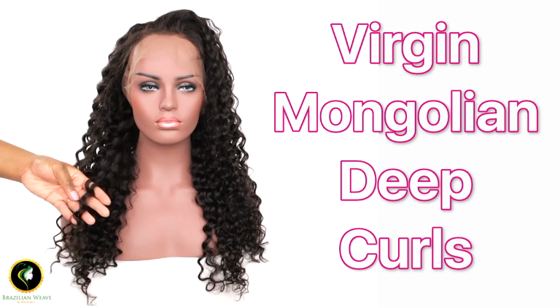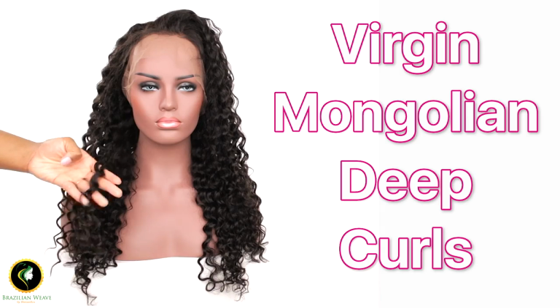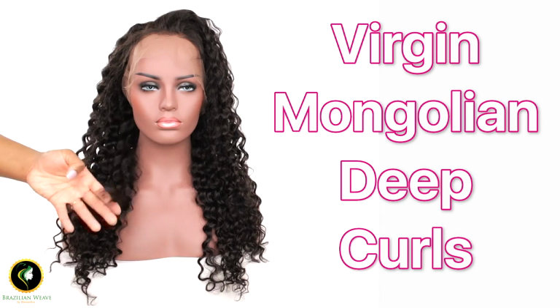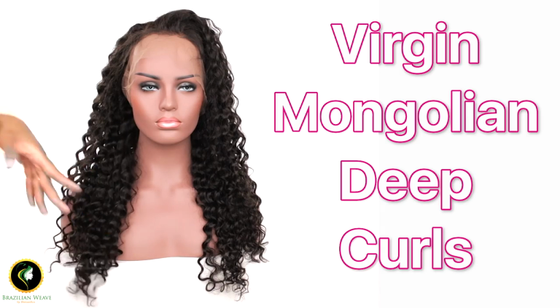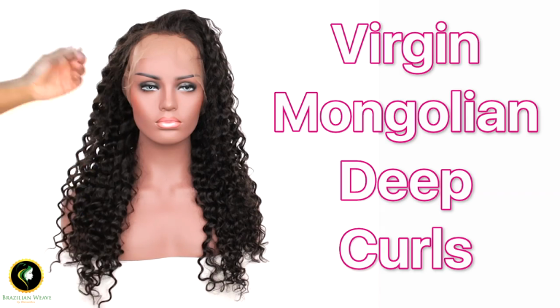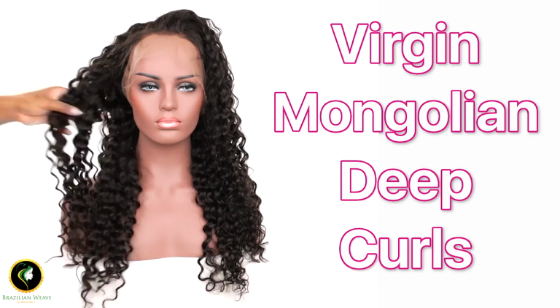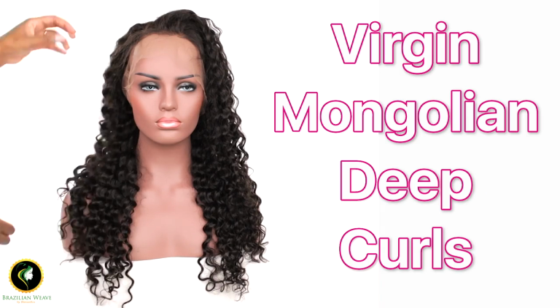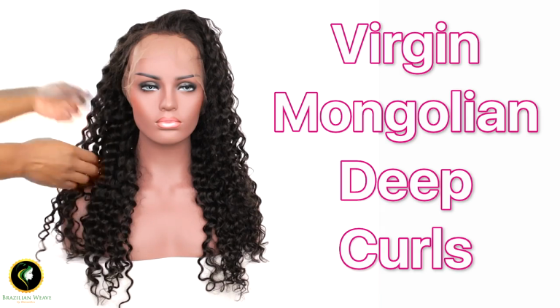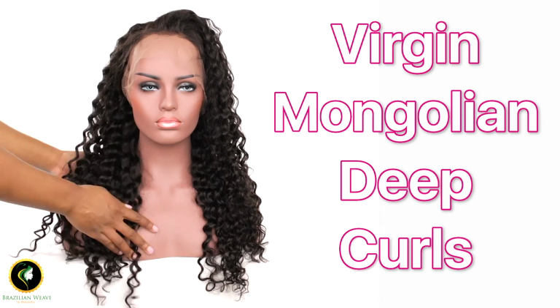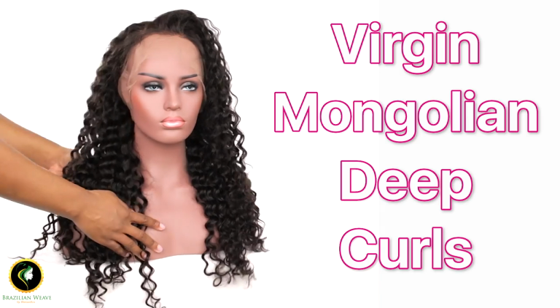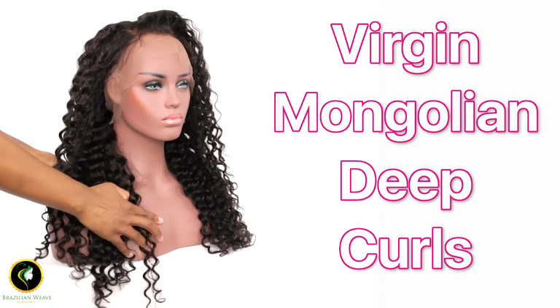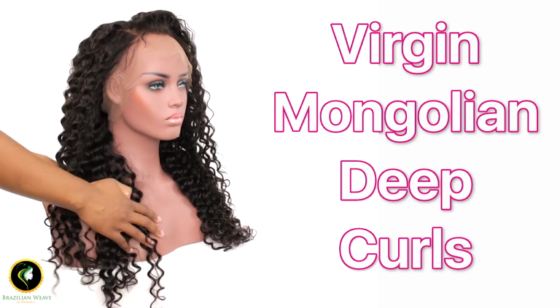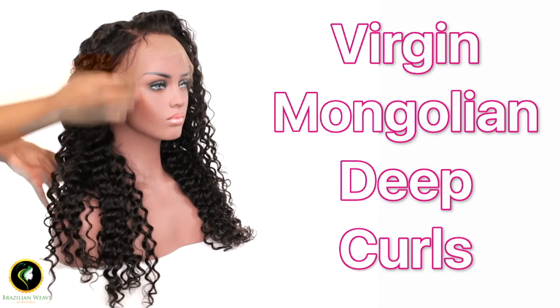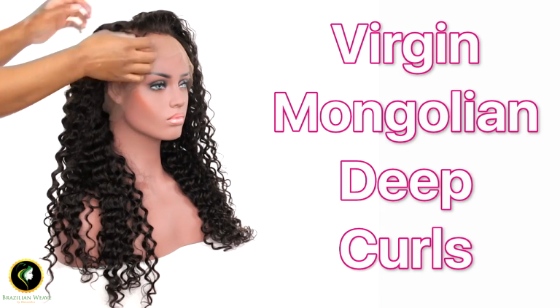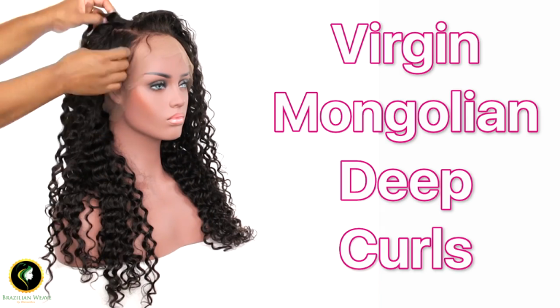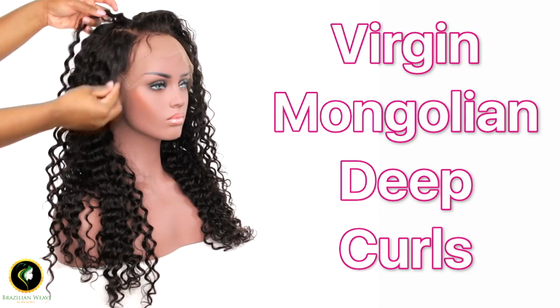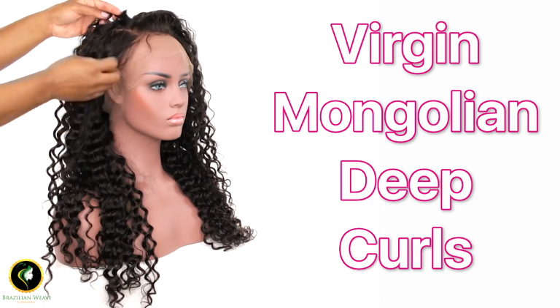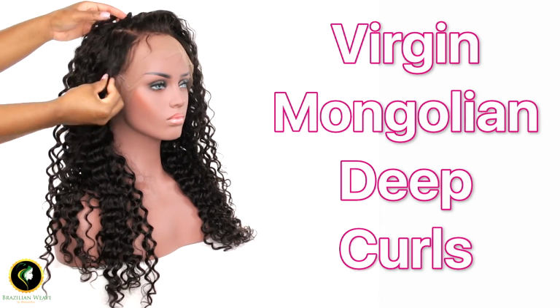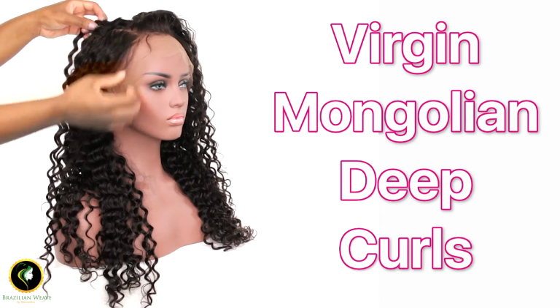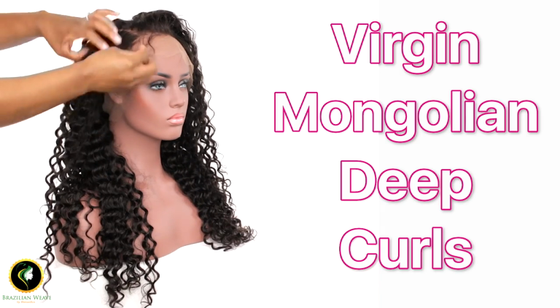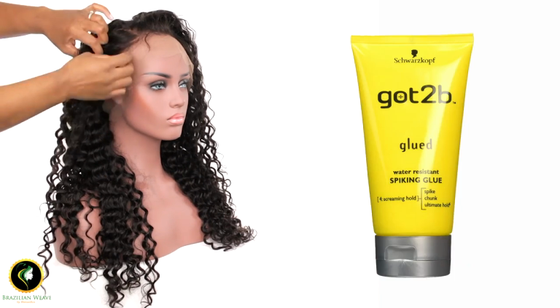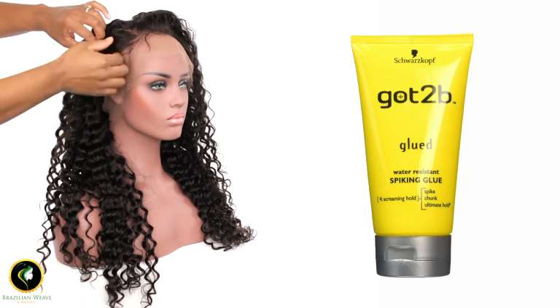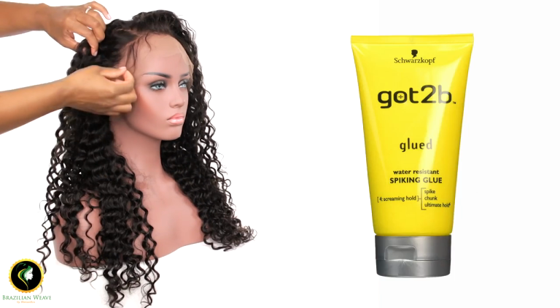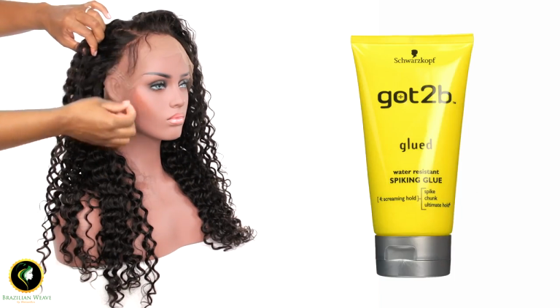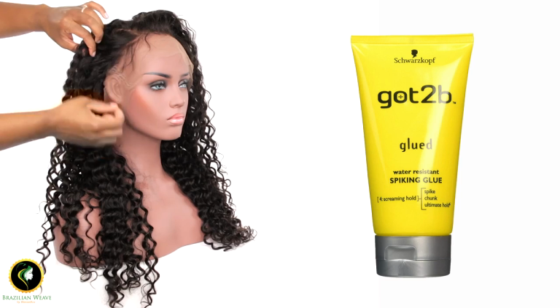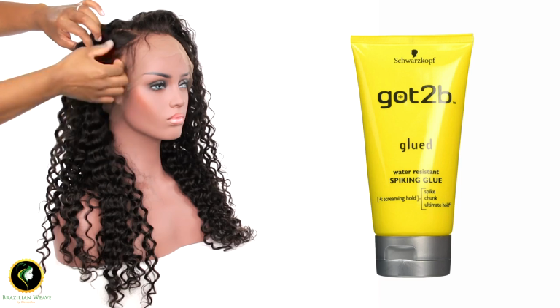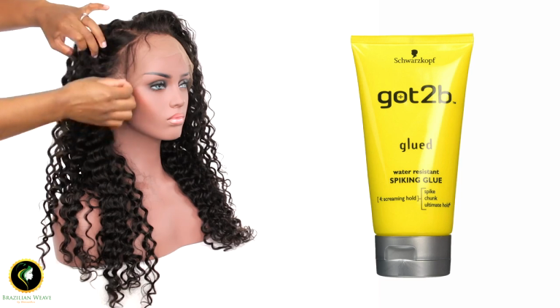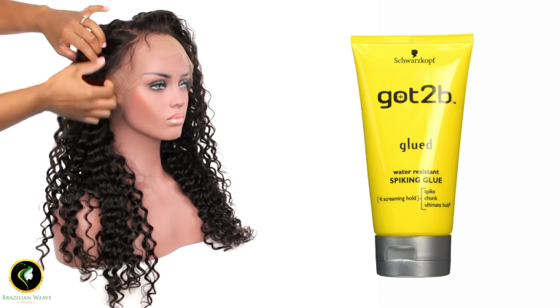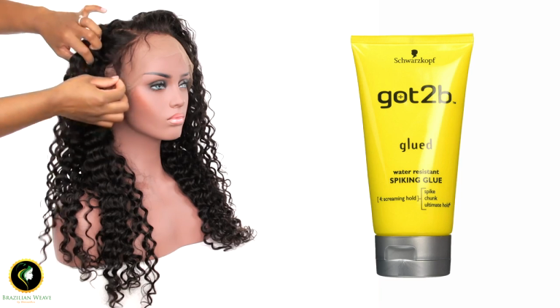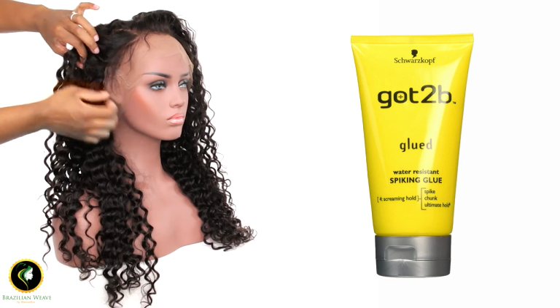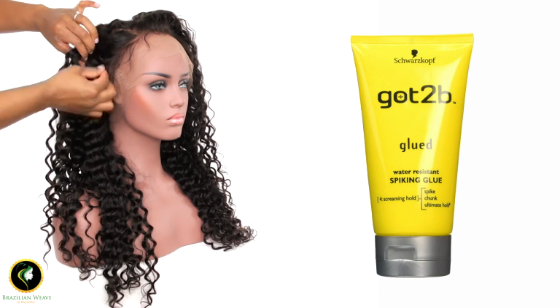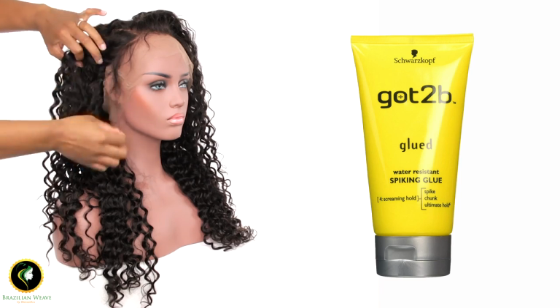Welcome back my lovelies! Today I'll be showing you how to apply Got To Be Glued on your 360 lace wig.